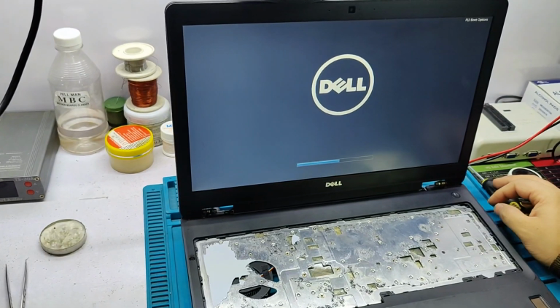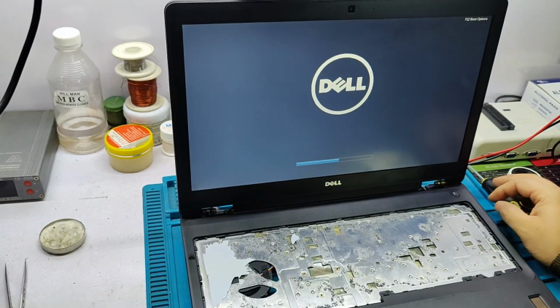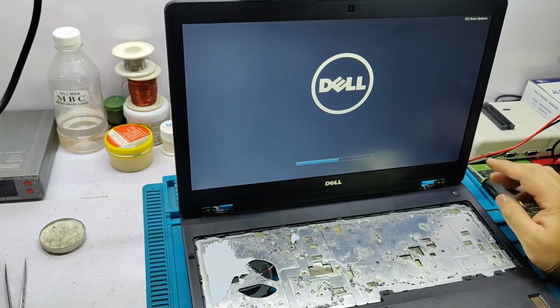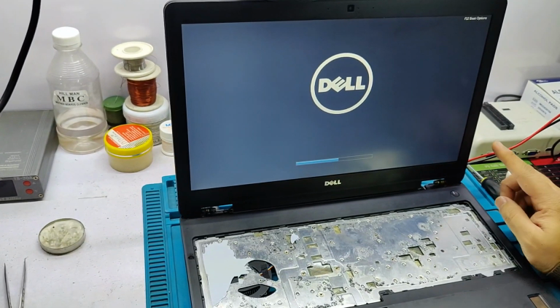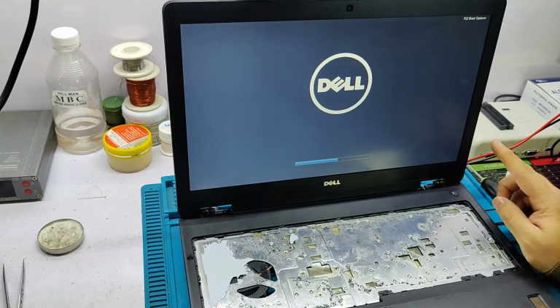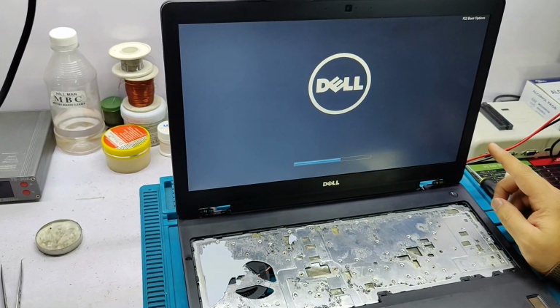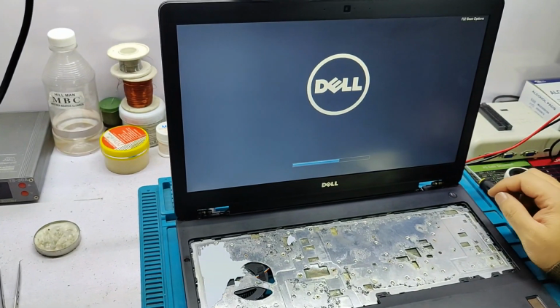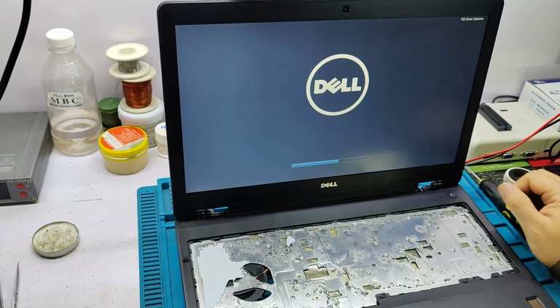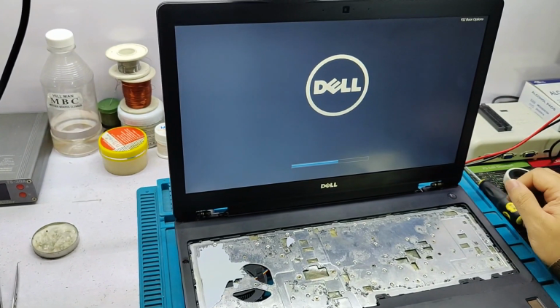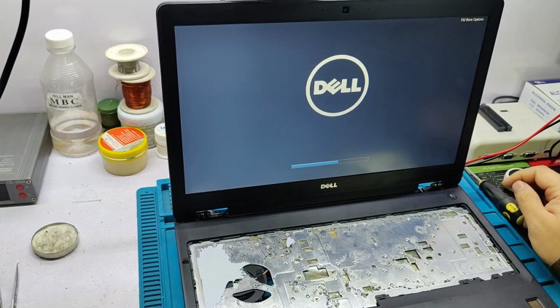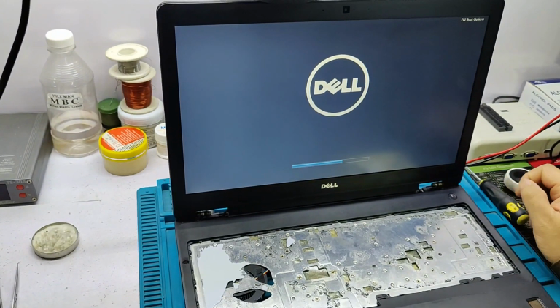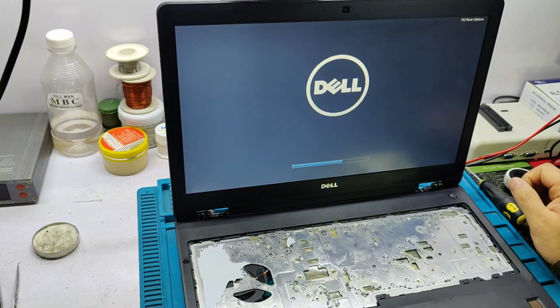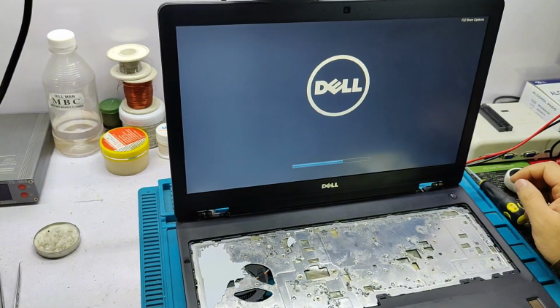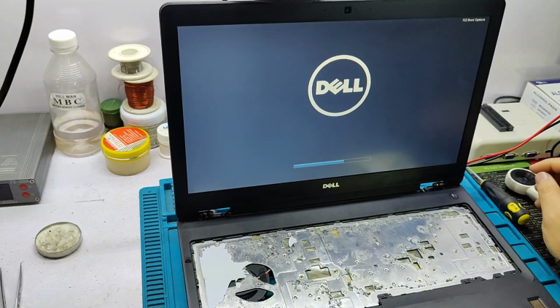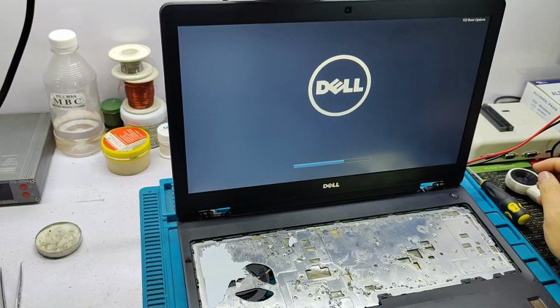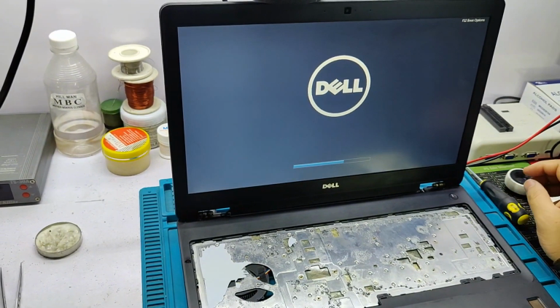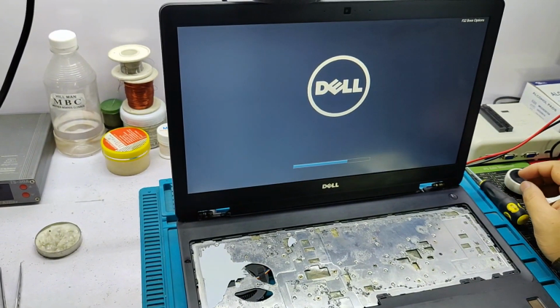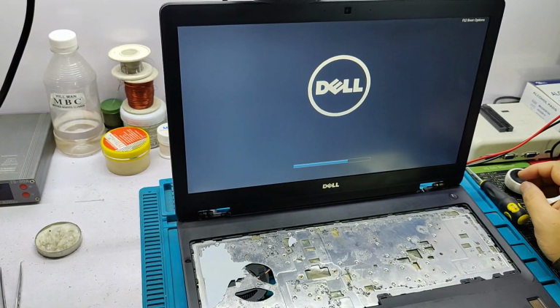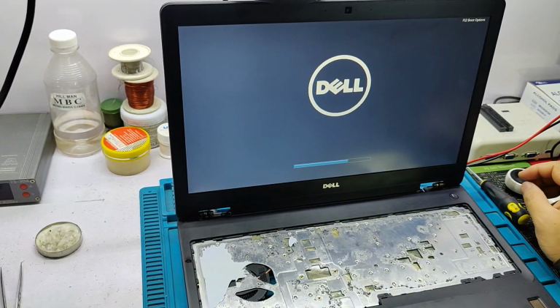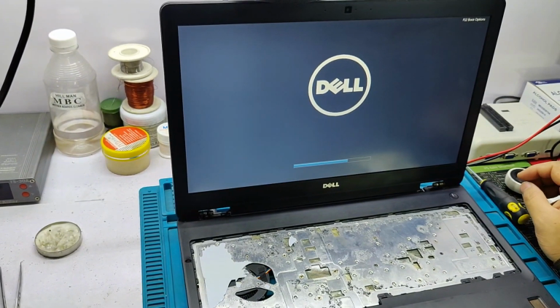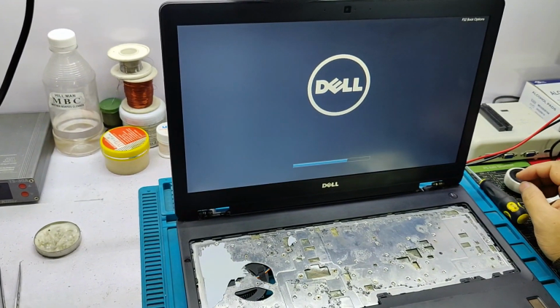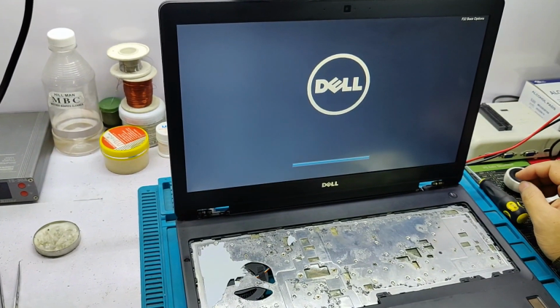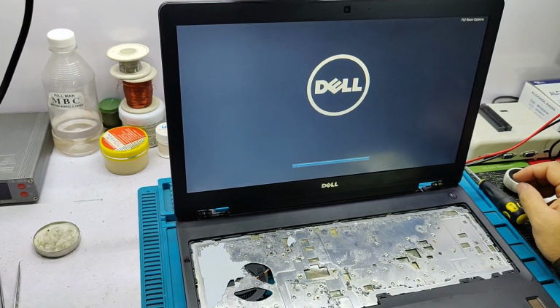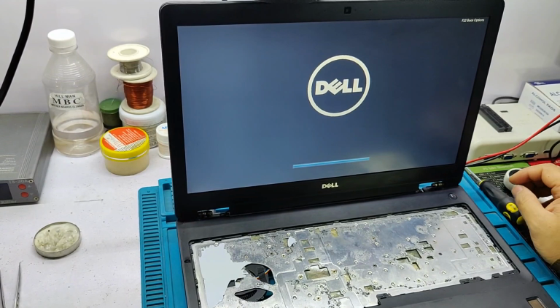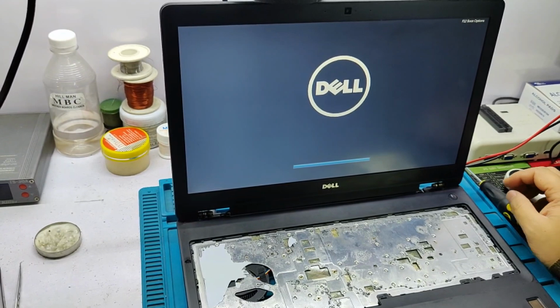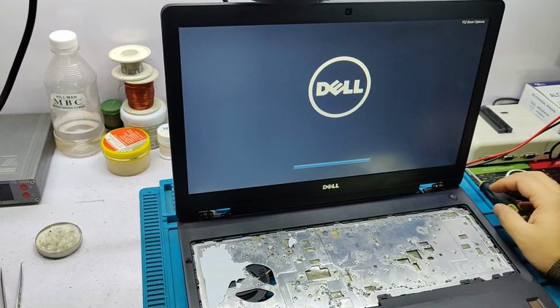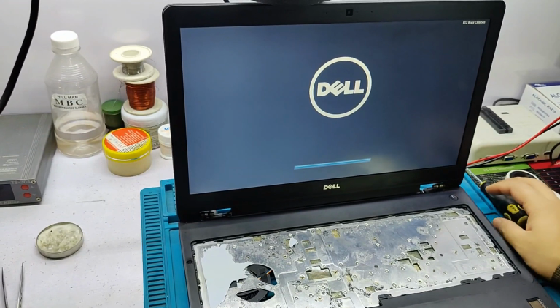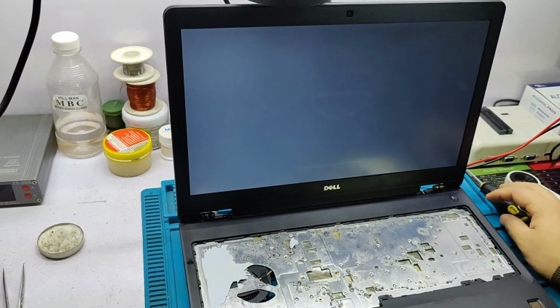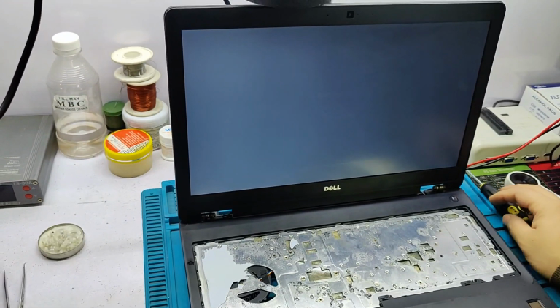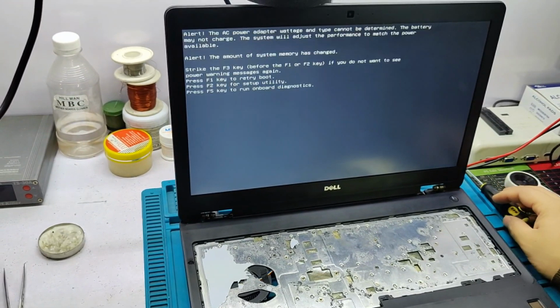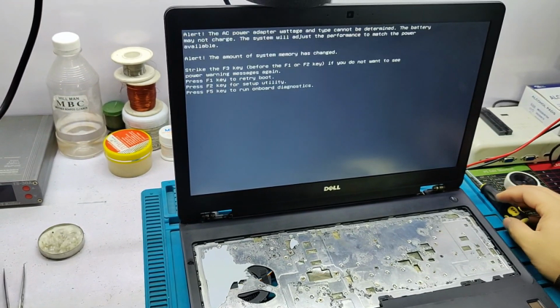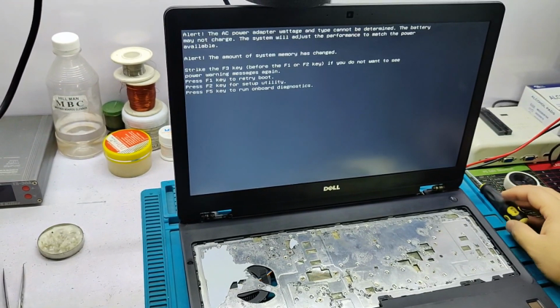You can see the display. The job is done.